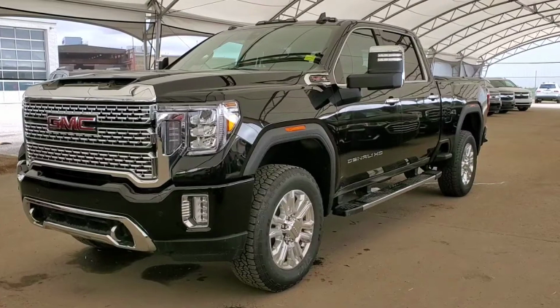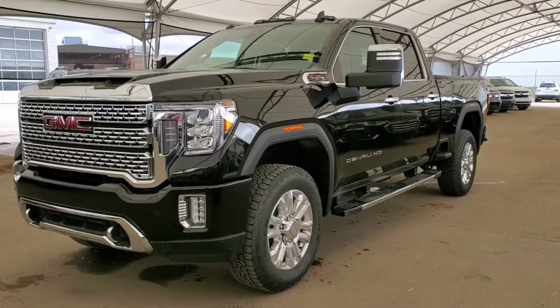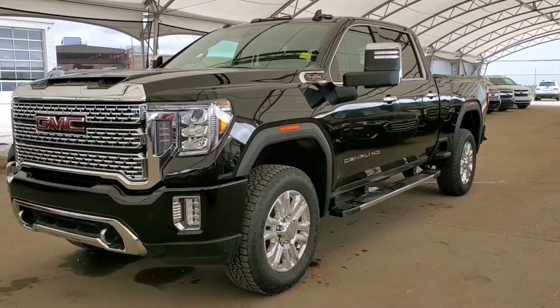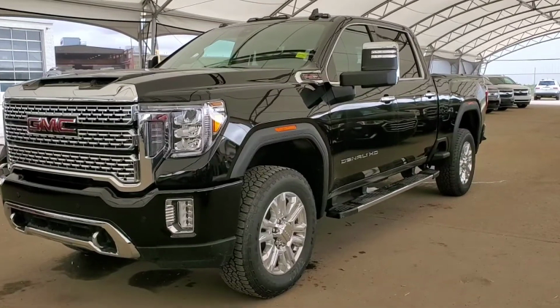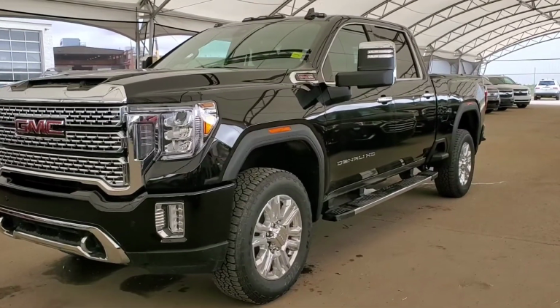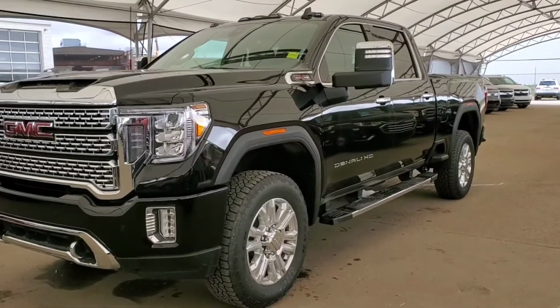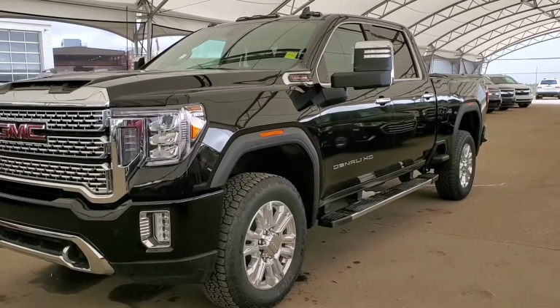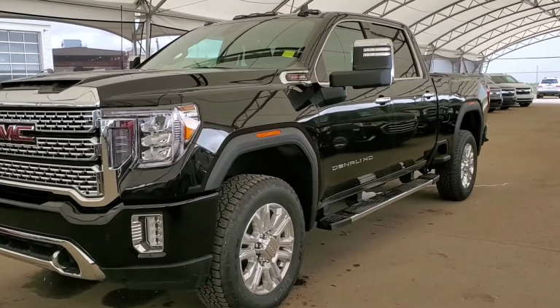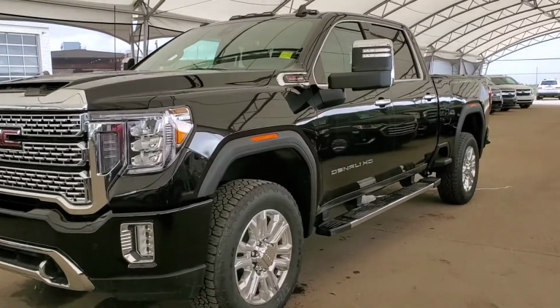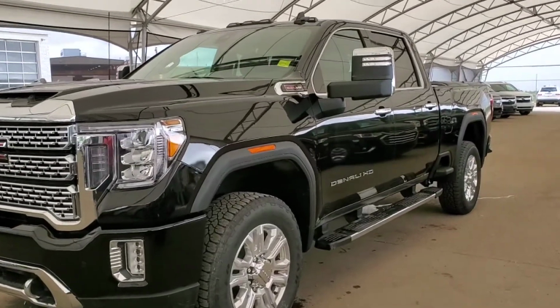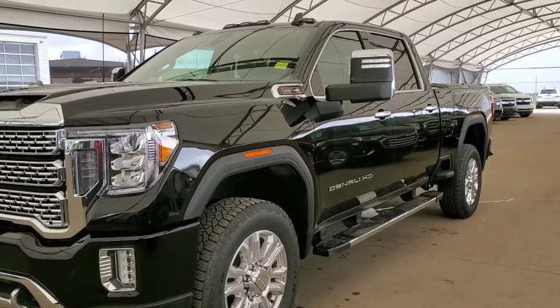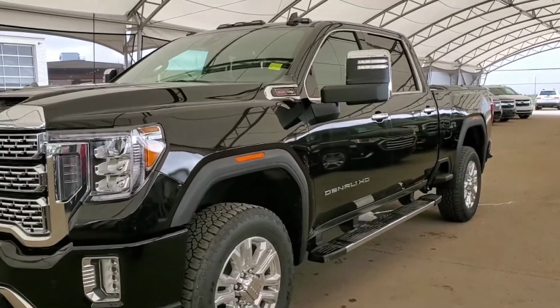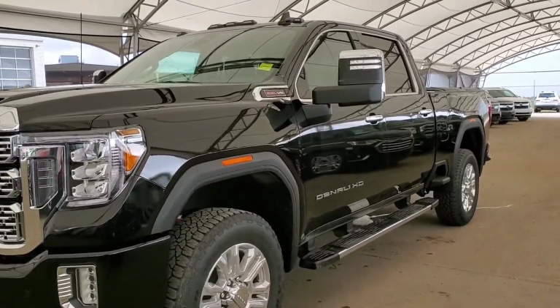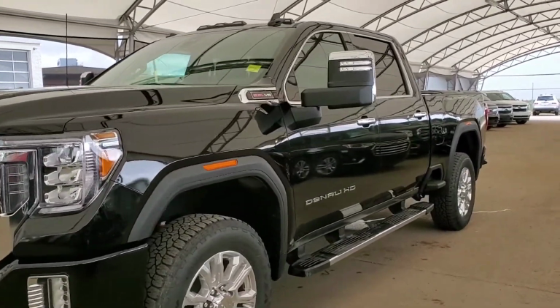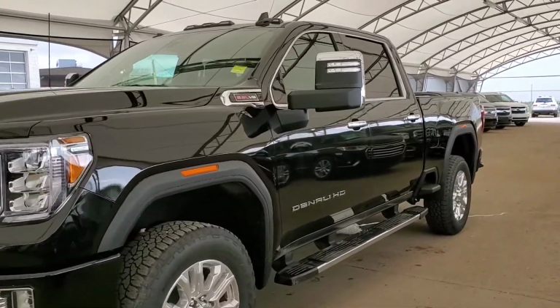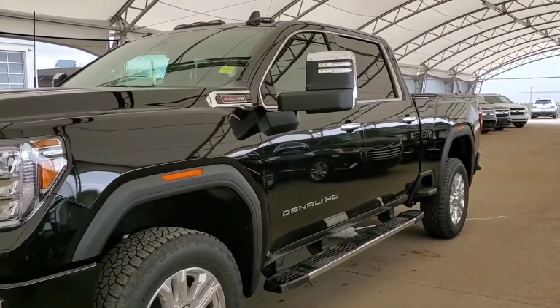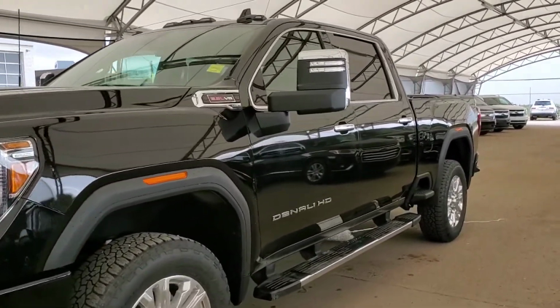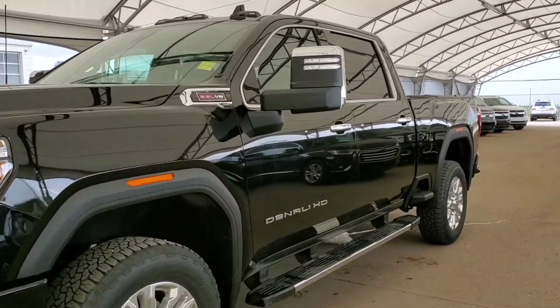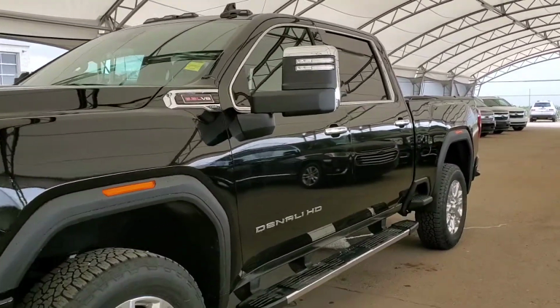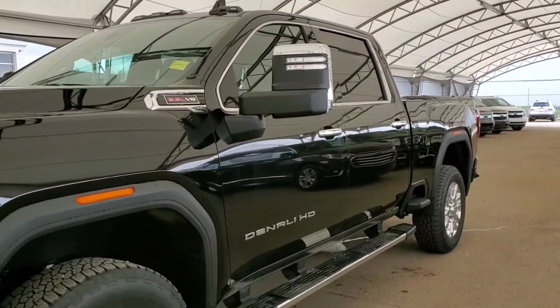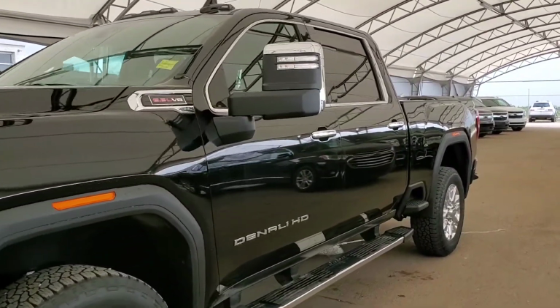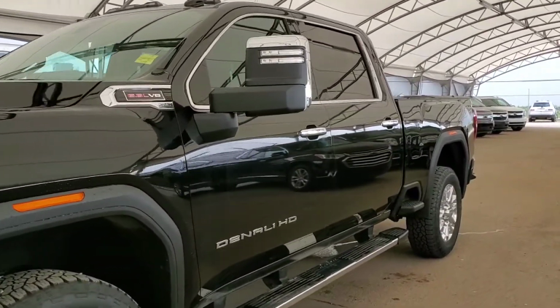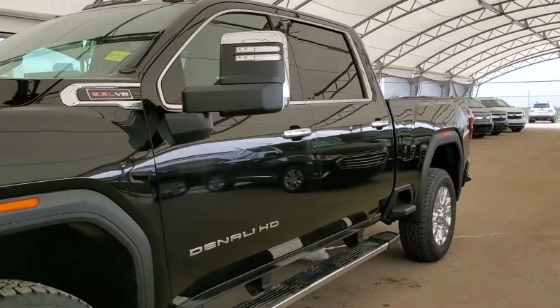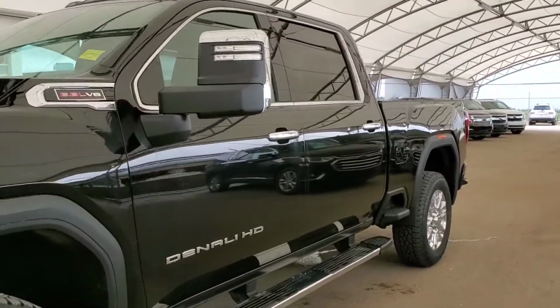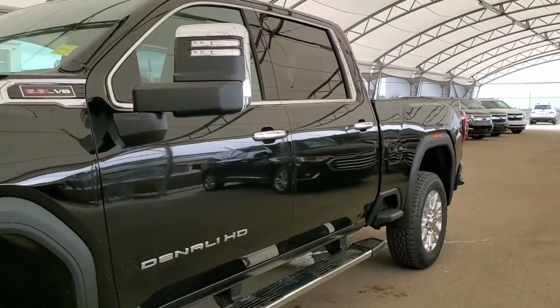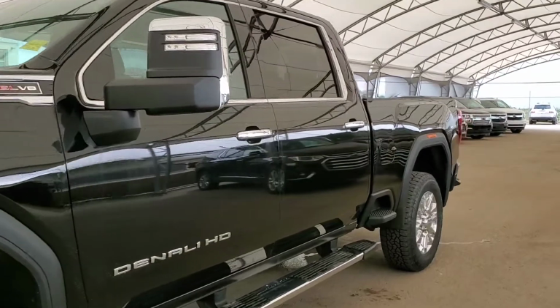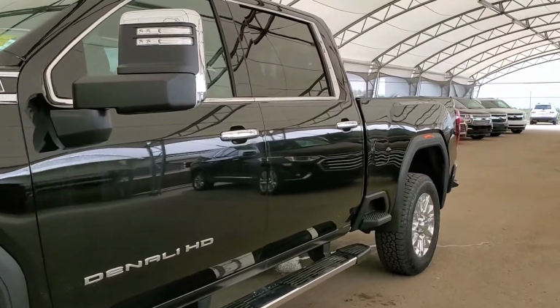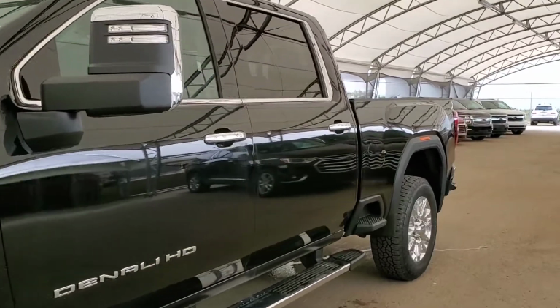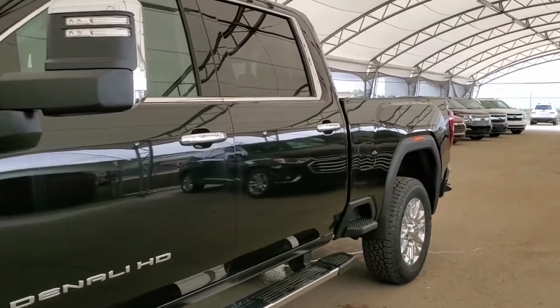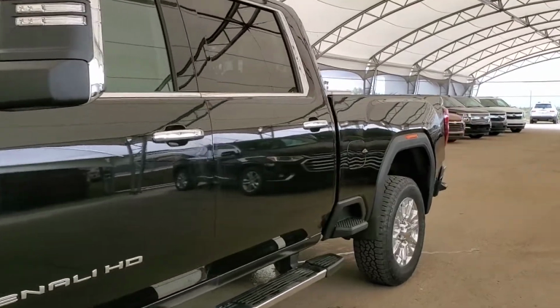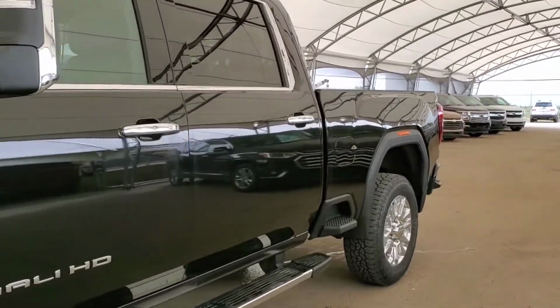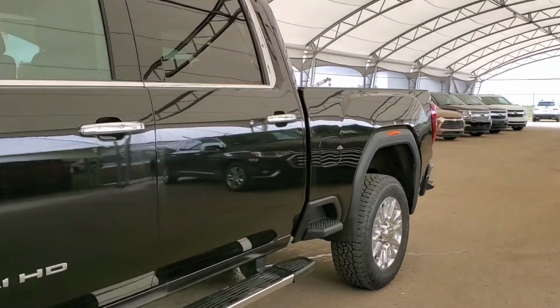Welcome to Davis Chevrolet. This is a brand new 2020 GMC Sierra Denali in black.